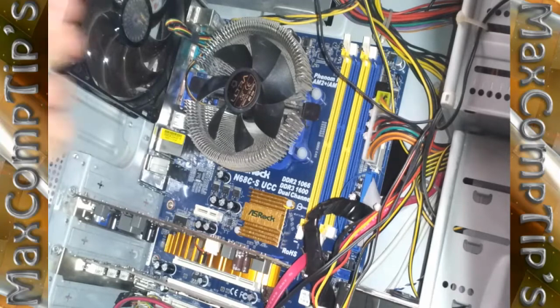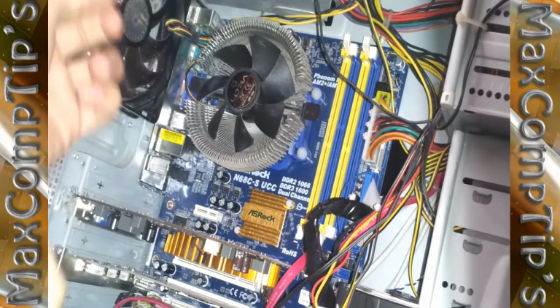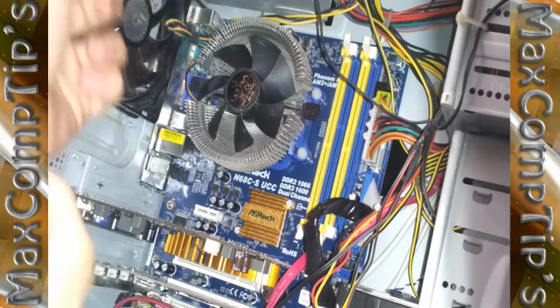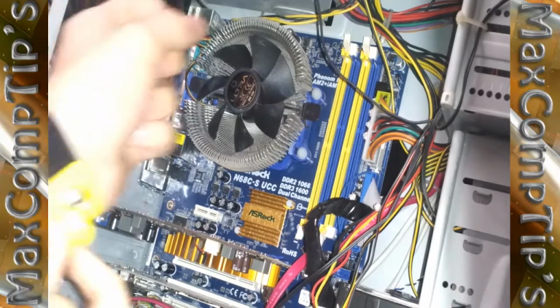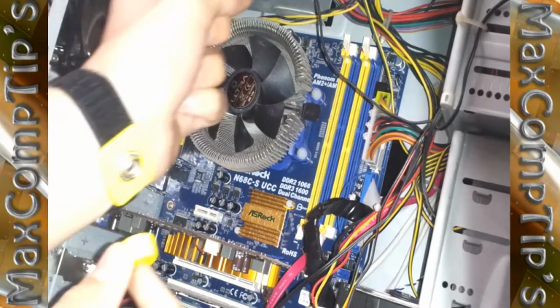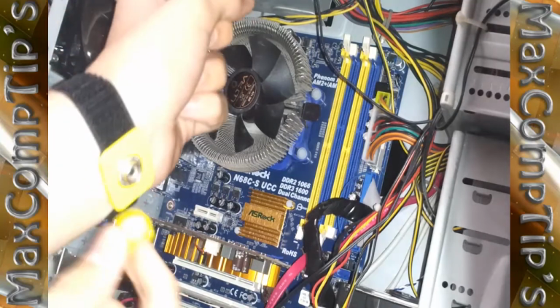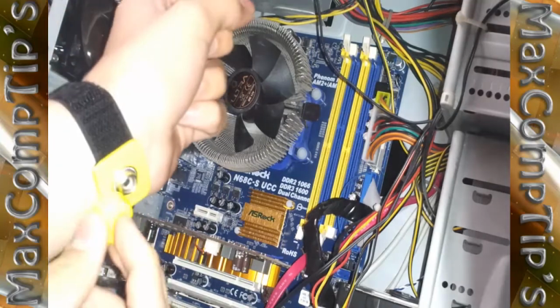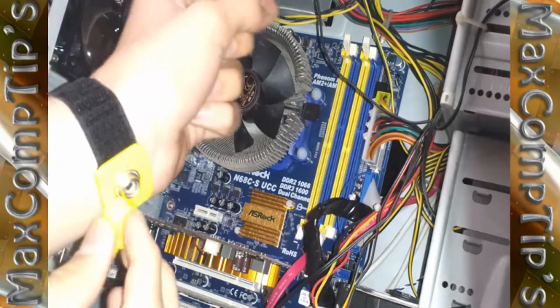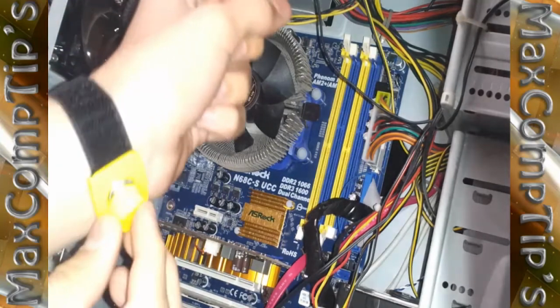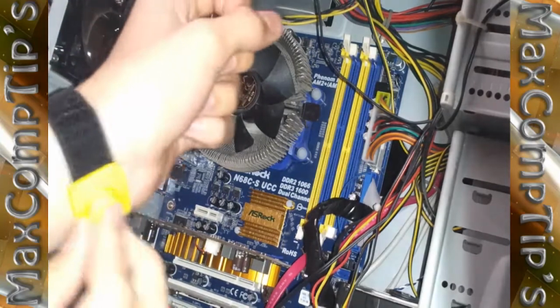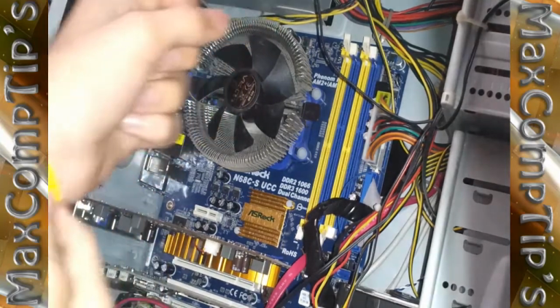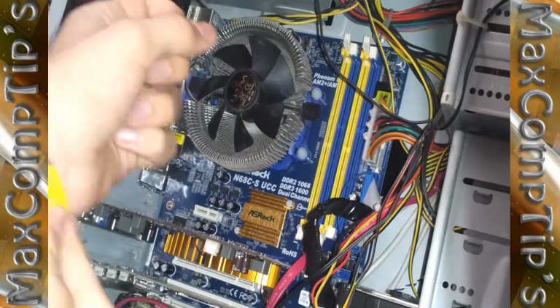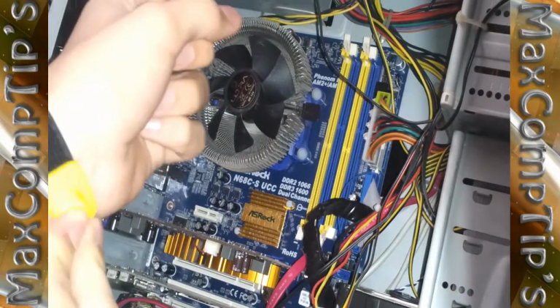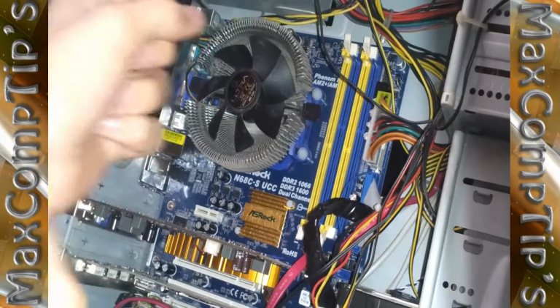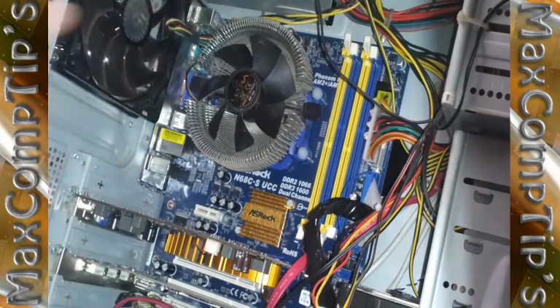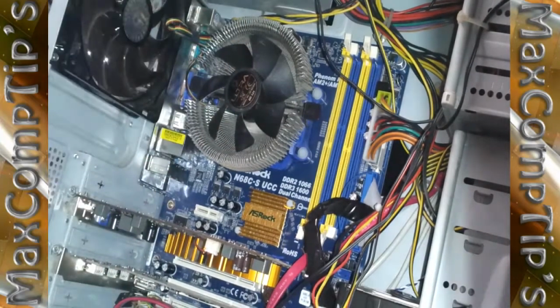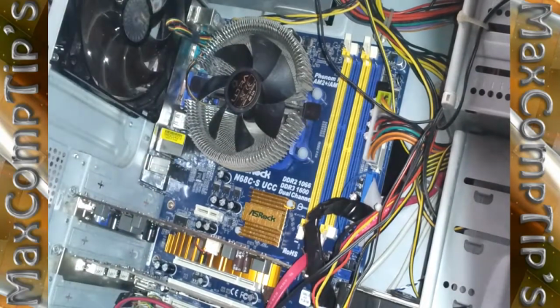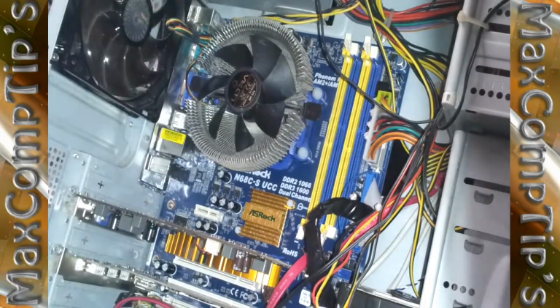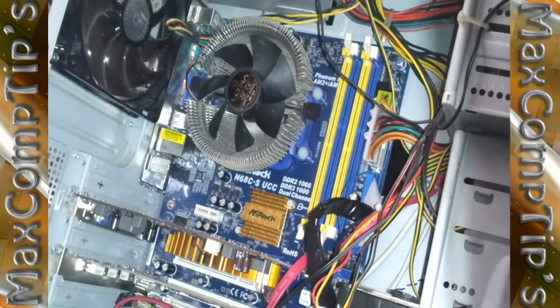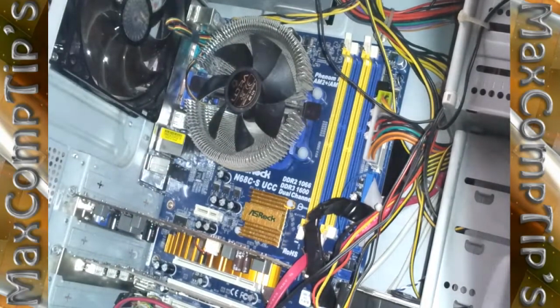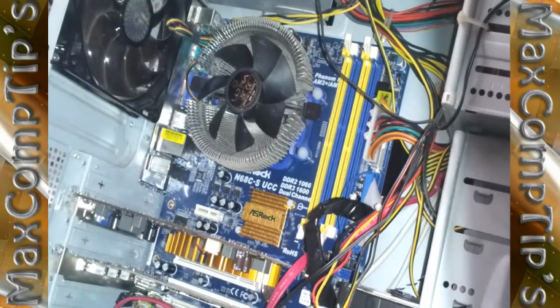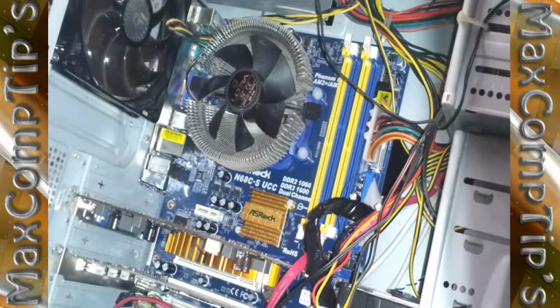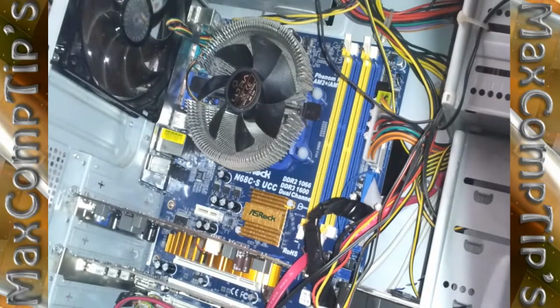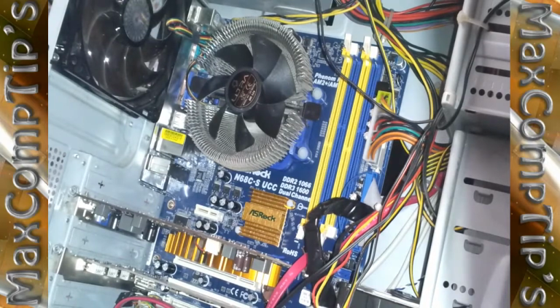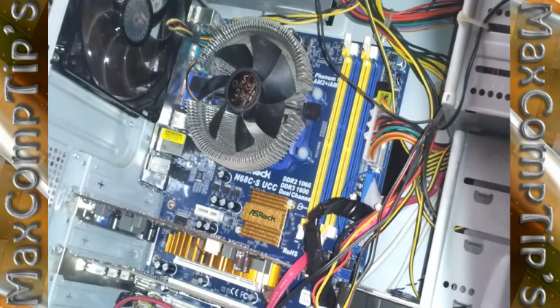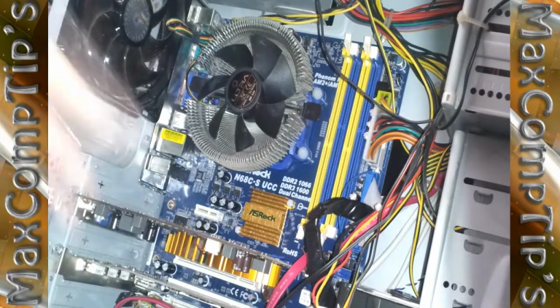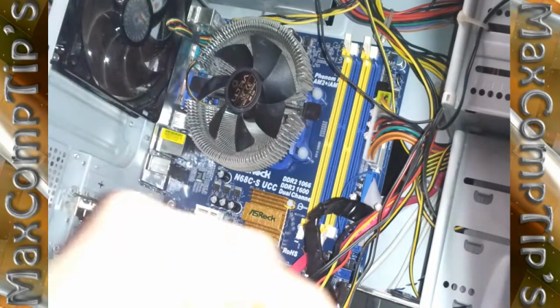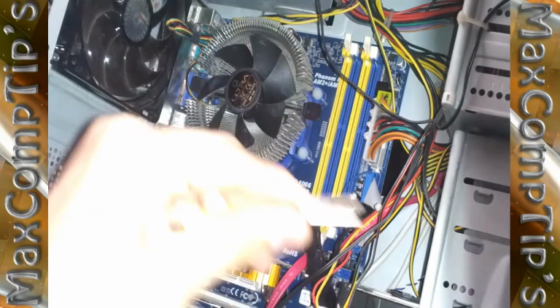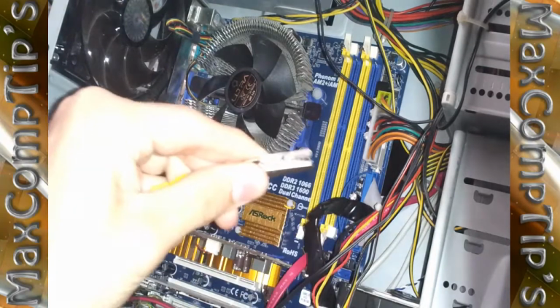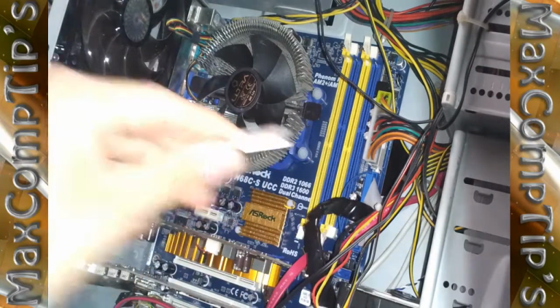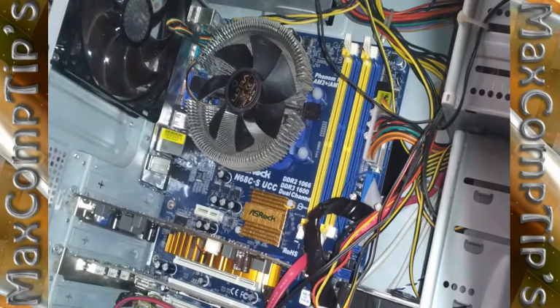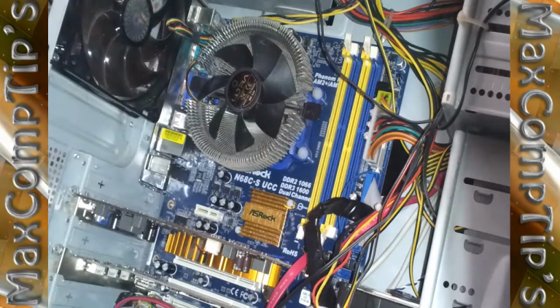First, we need to ground ourselves. I have a wristband that attaches to my case, which I use to ground myself.